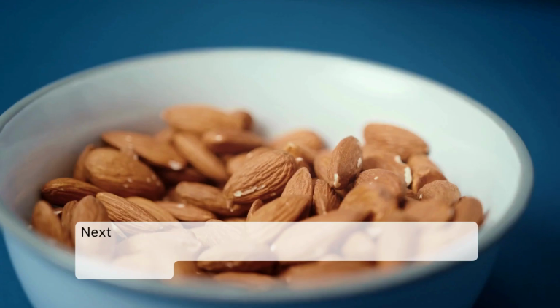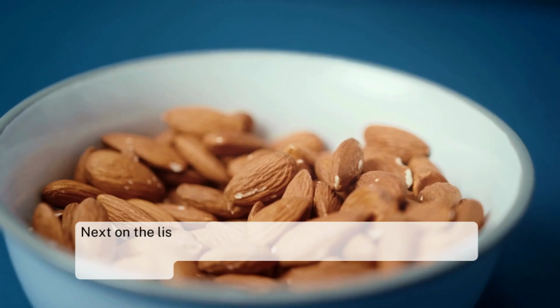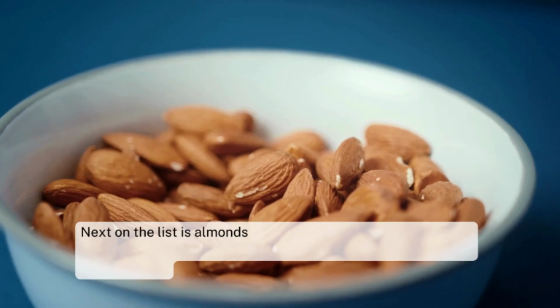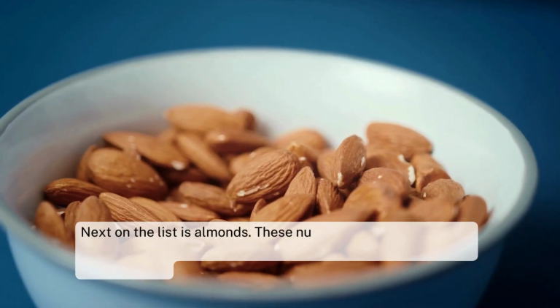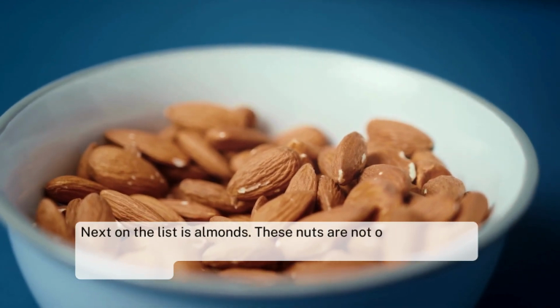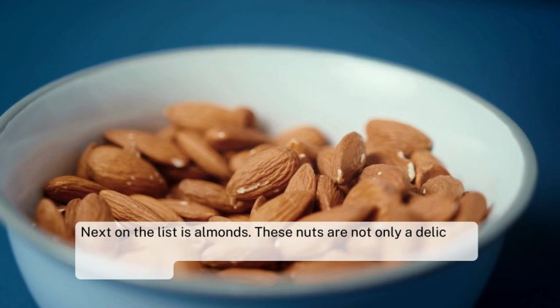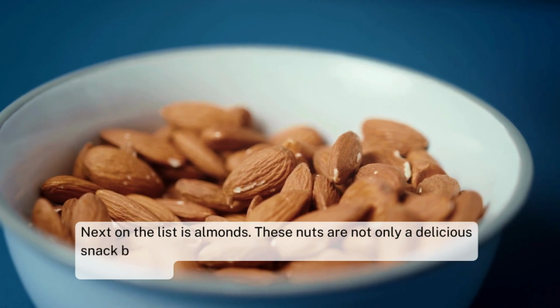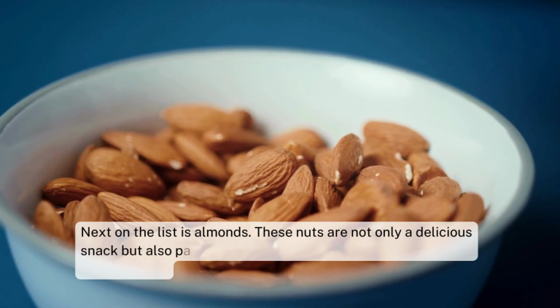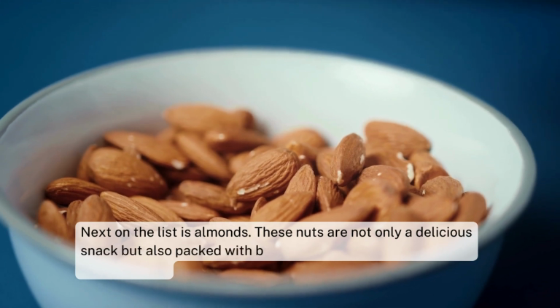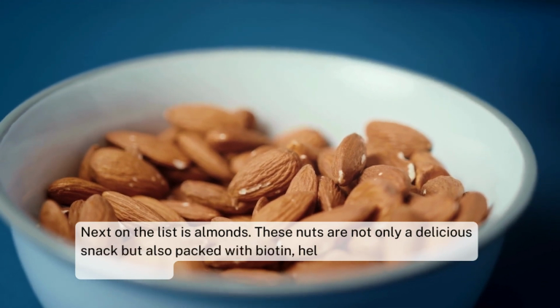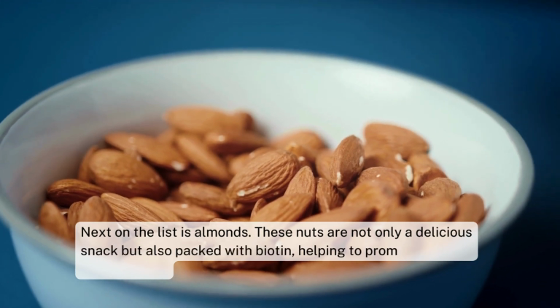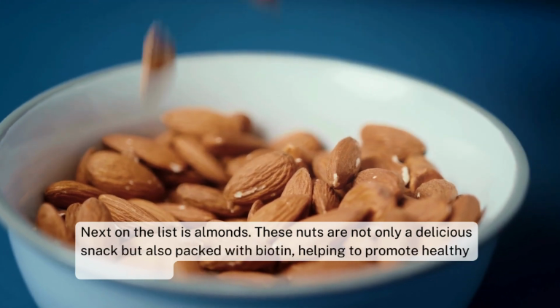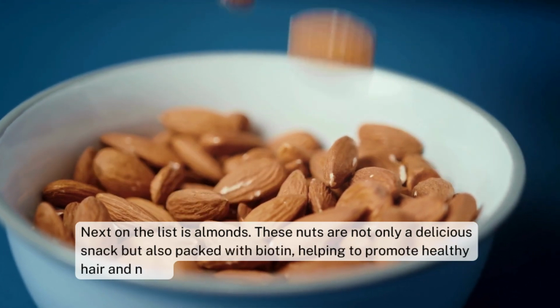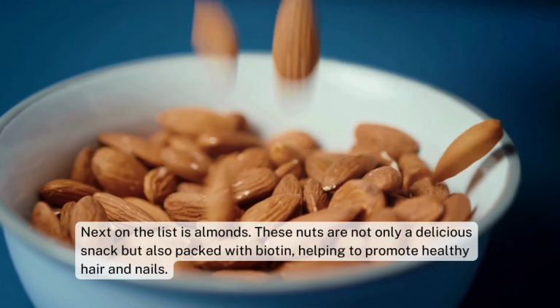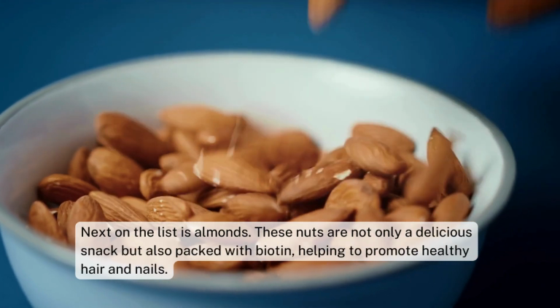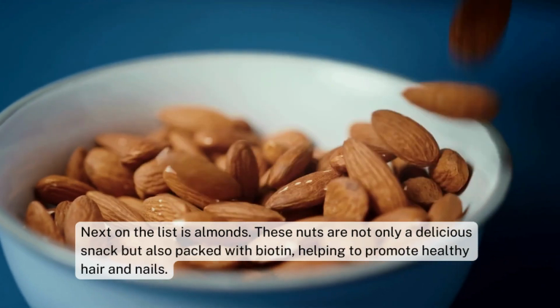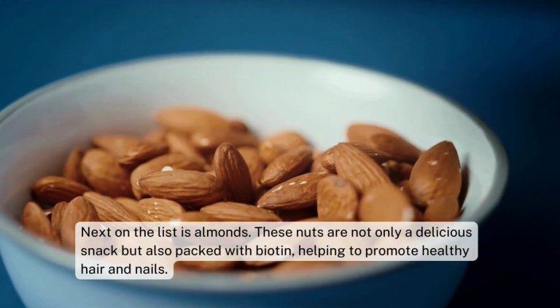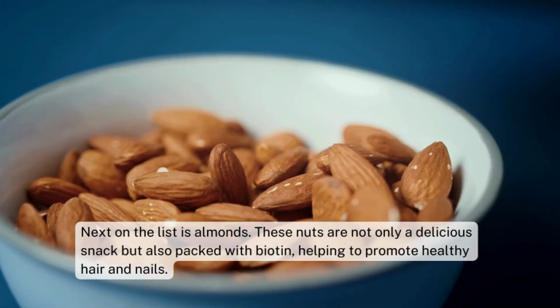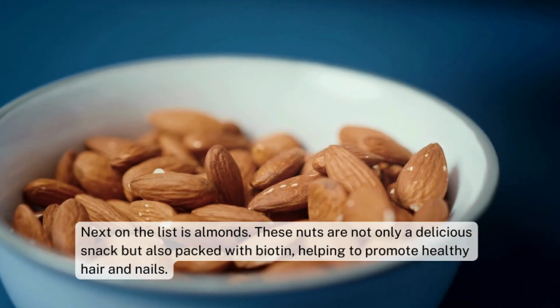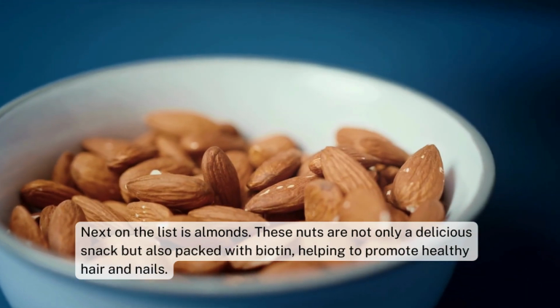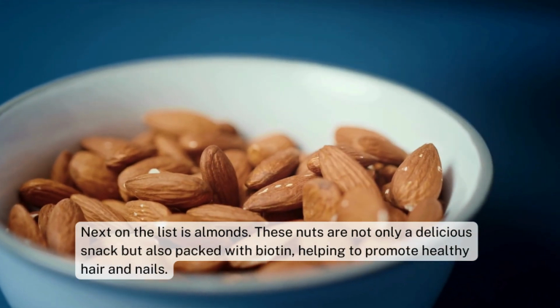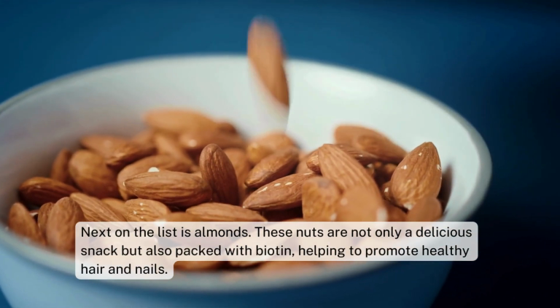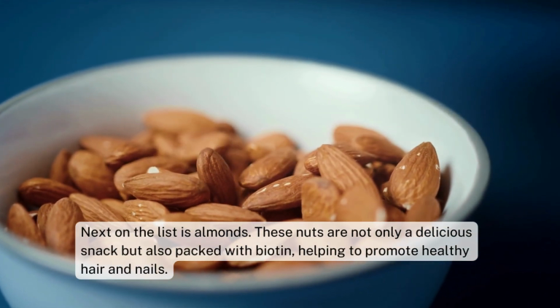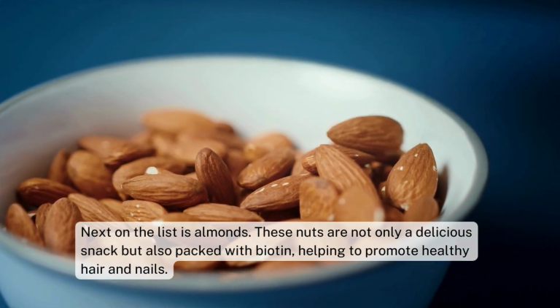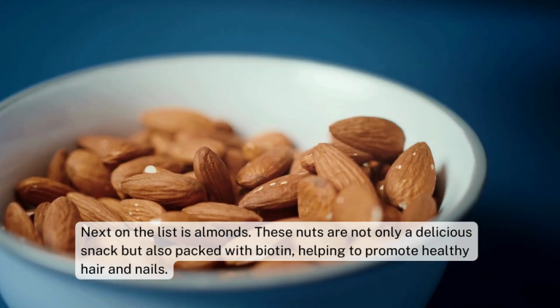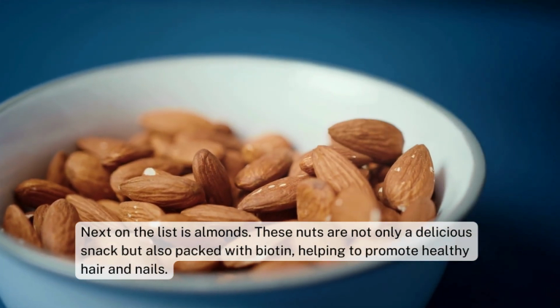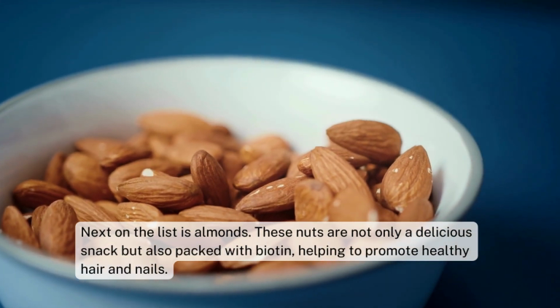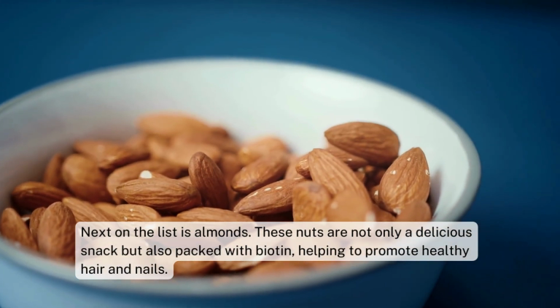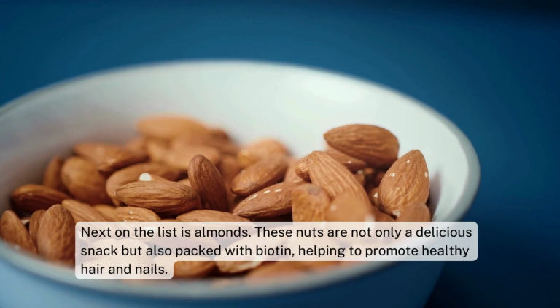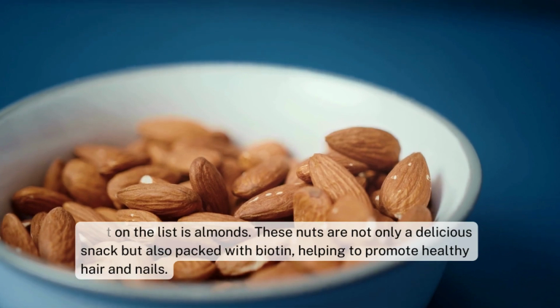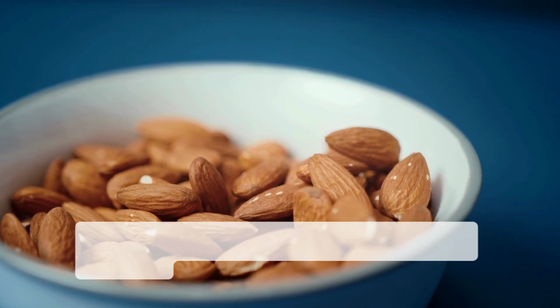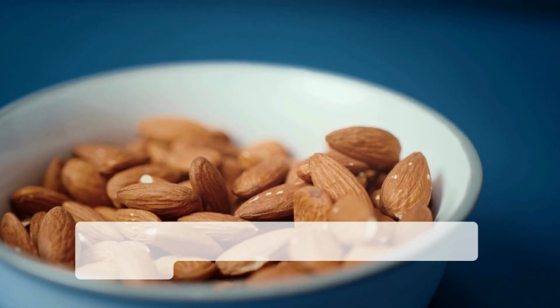Next on the list is almonds. These nuts are not only a delicious snack but also packed with biotin, helping to promote healthy hair and nails.